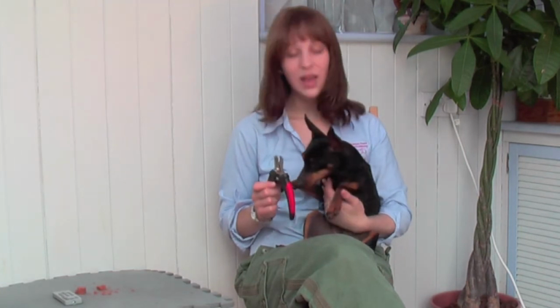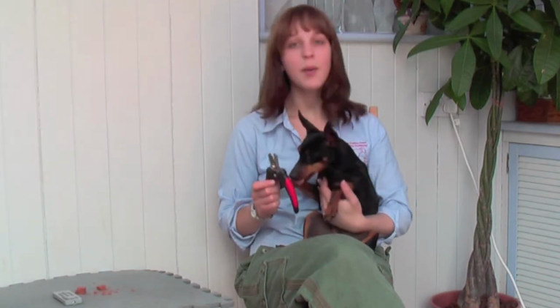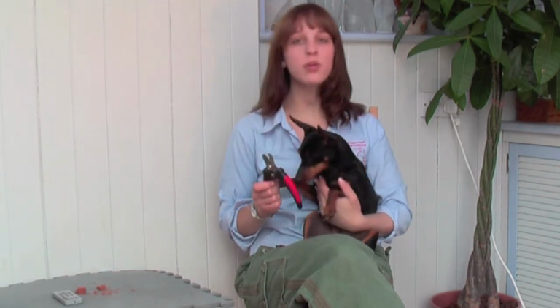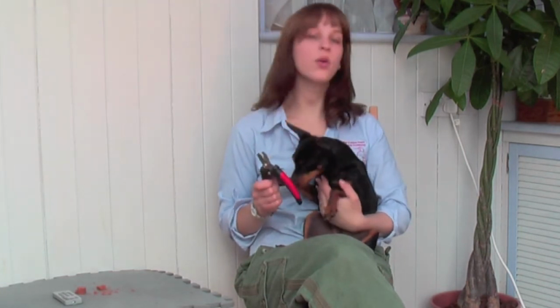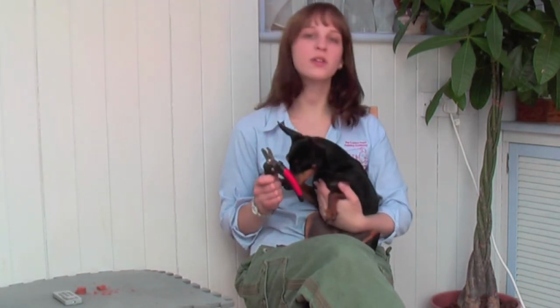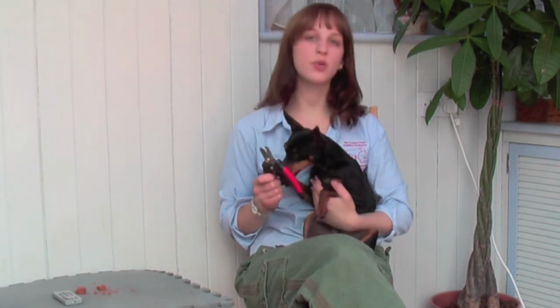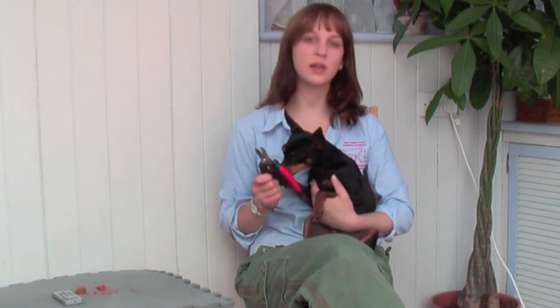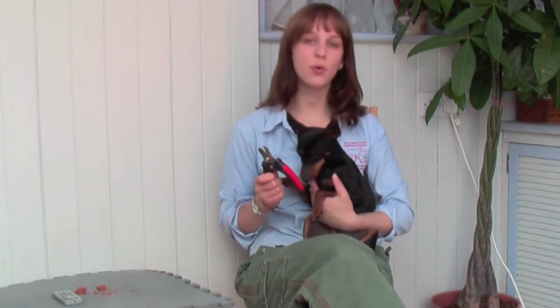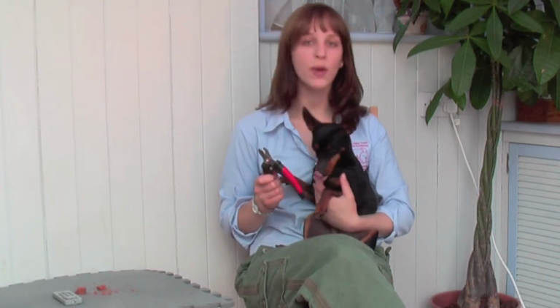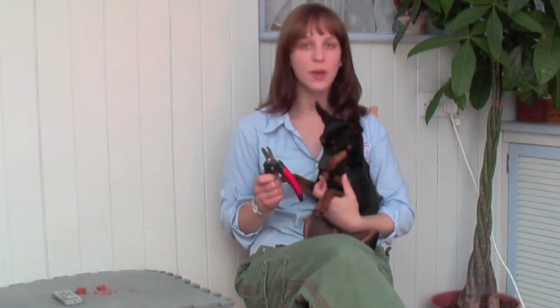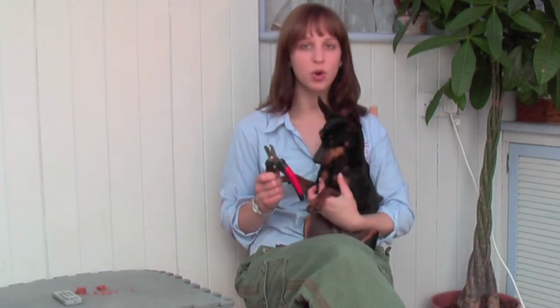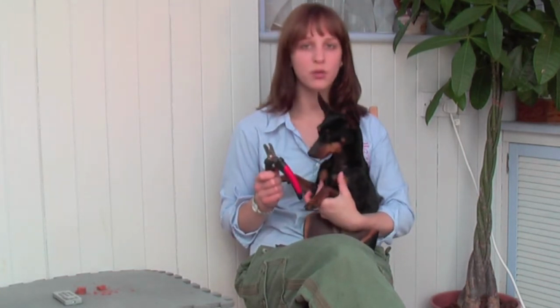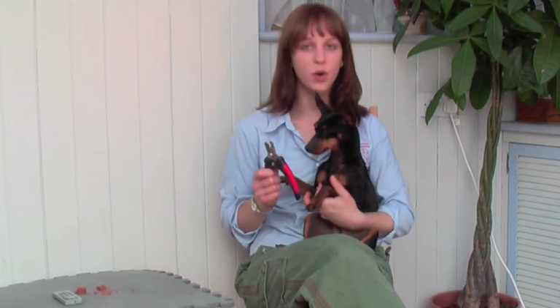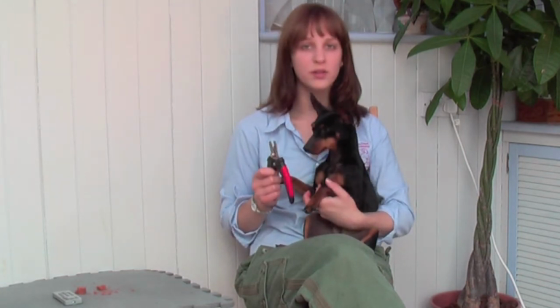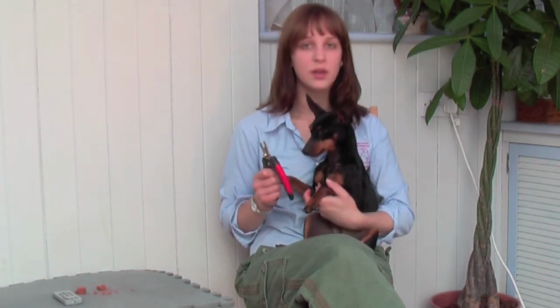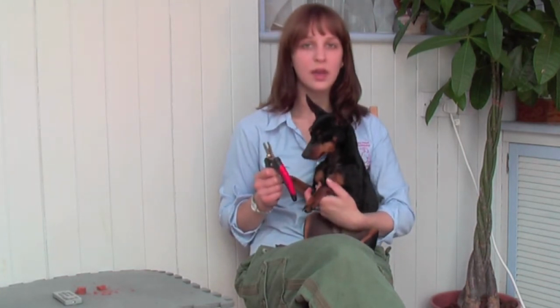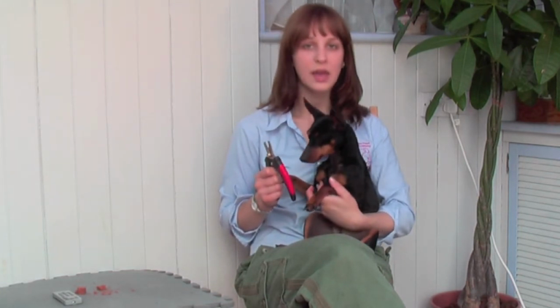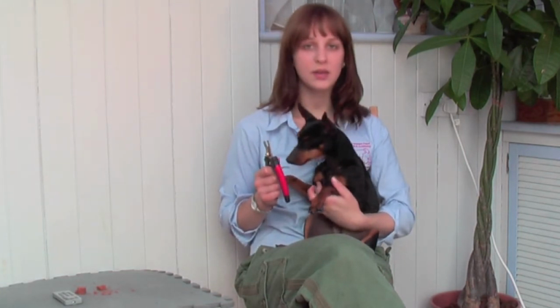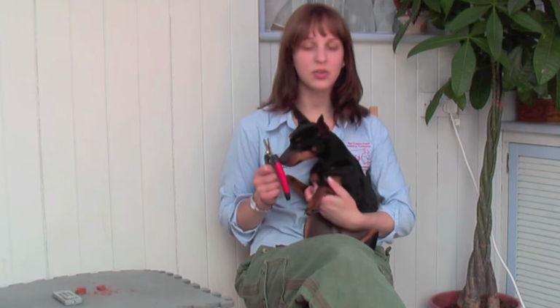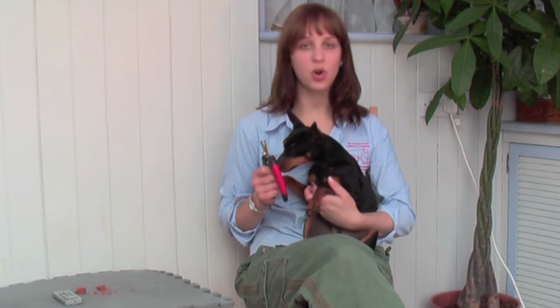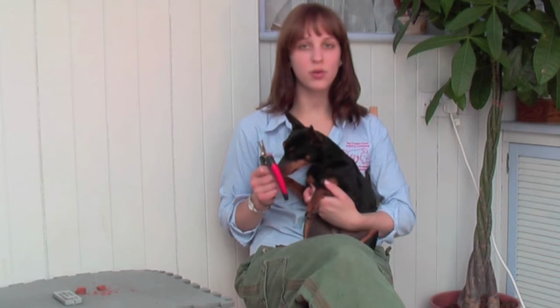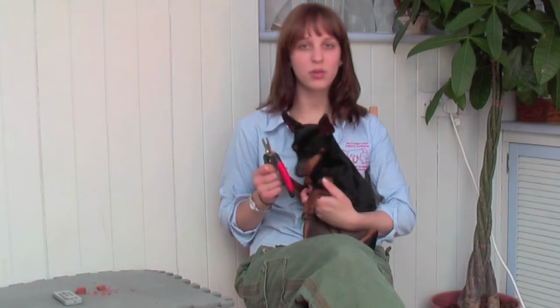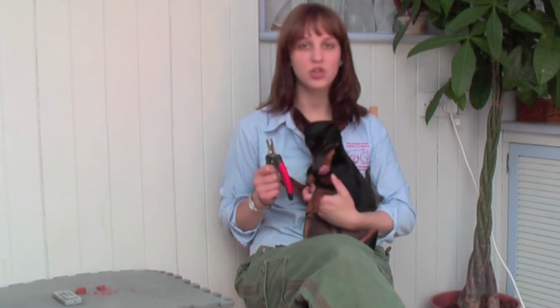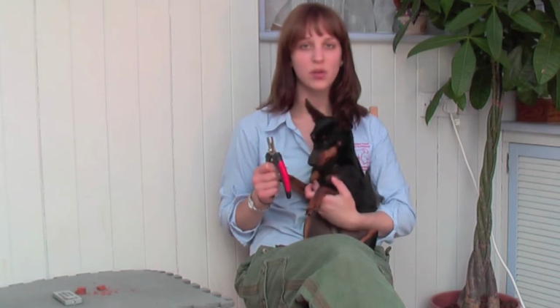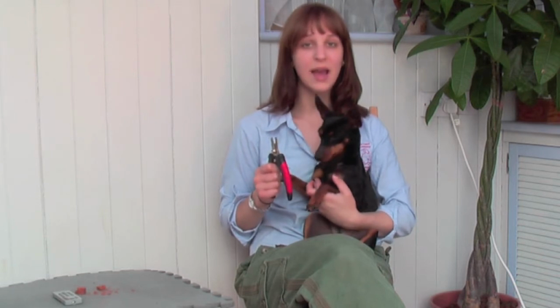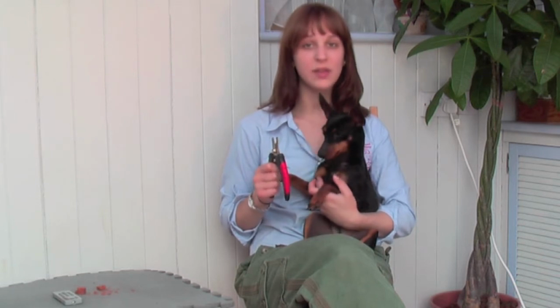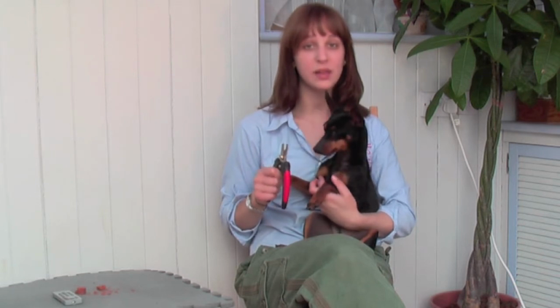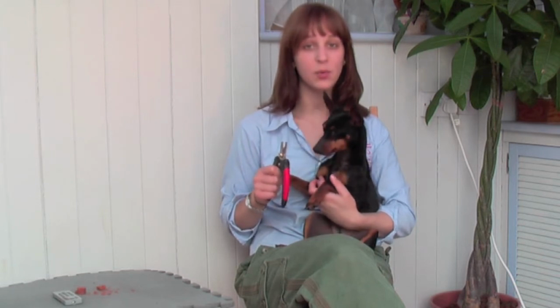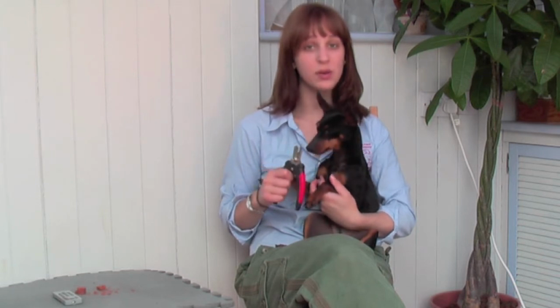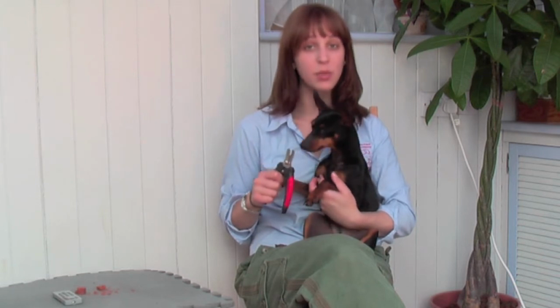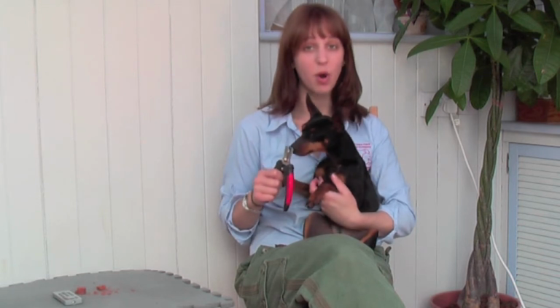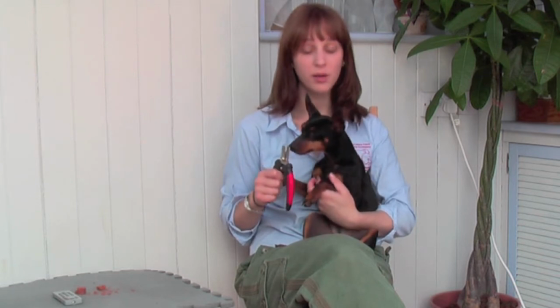I'm also going to put the clipper around my dog's foot and get the dog used to generally having the clipper near the paw.